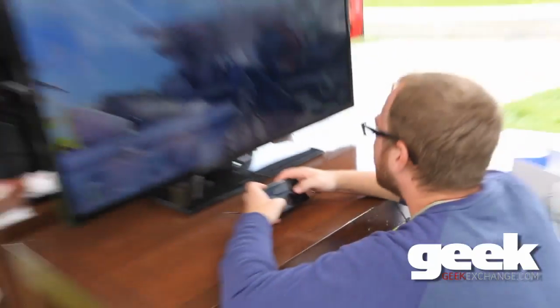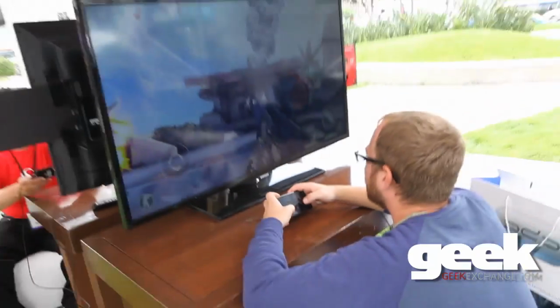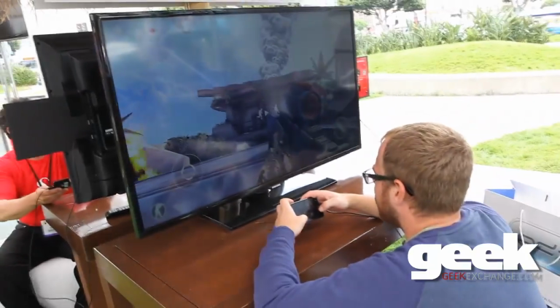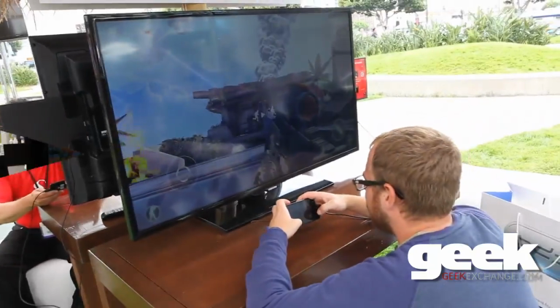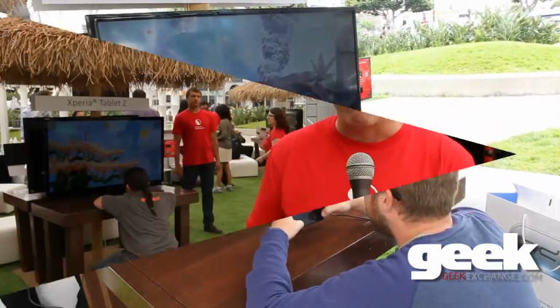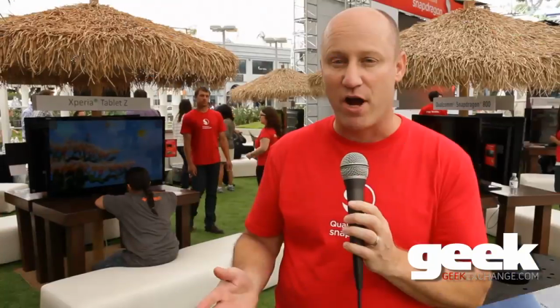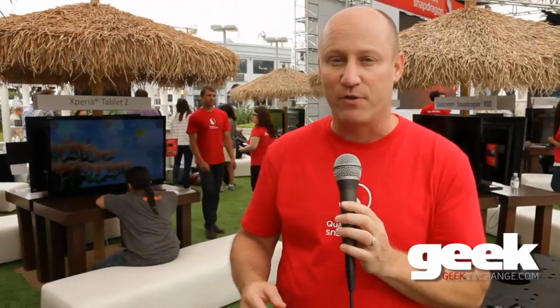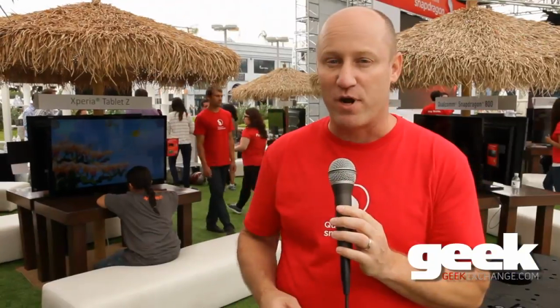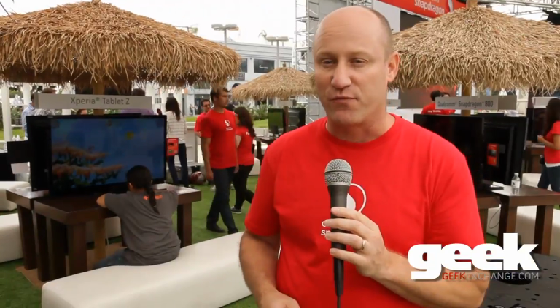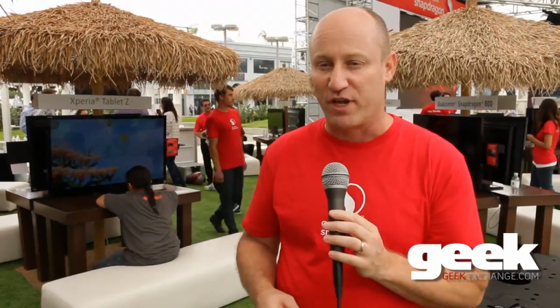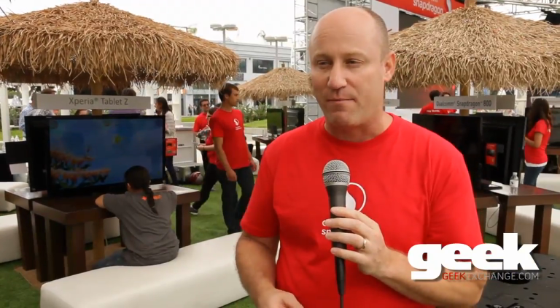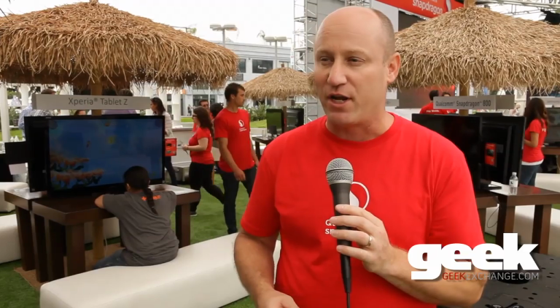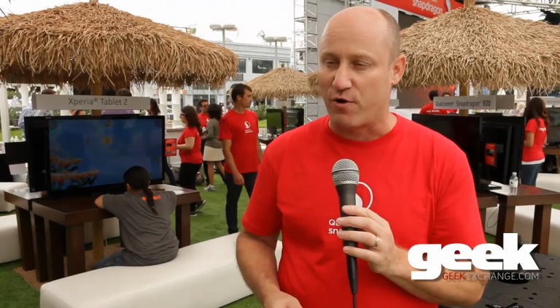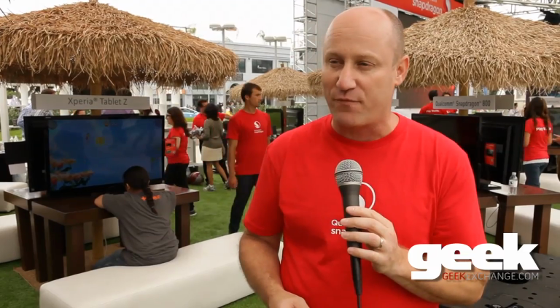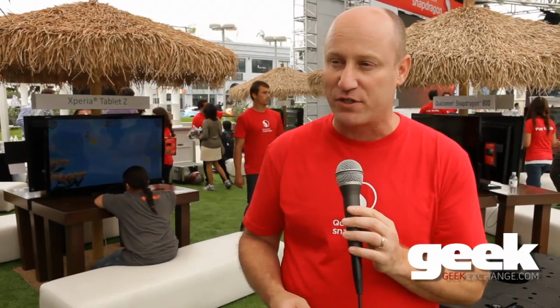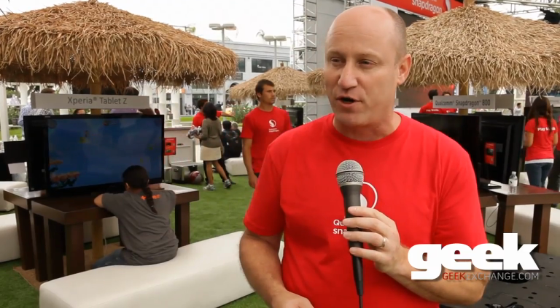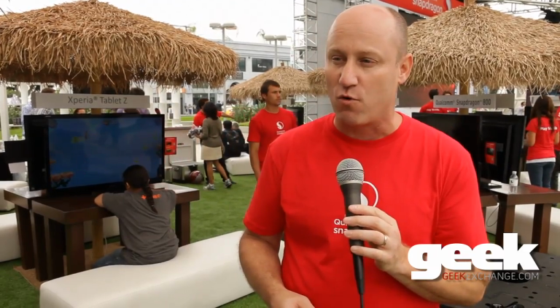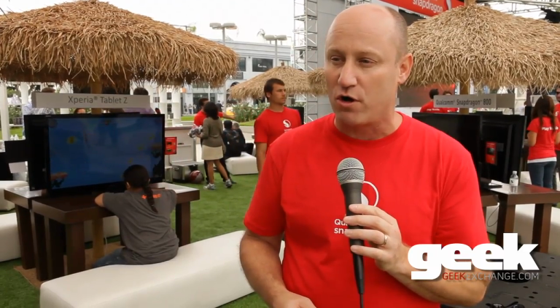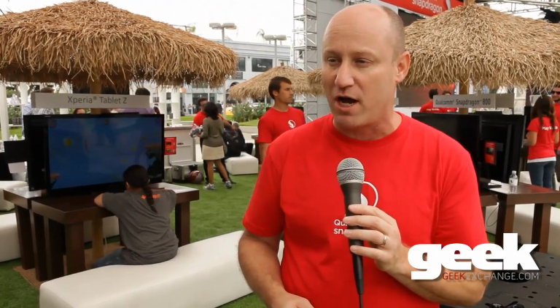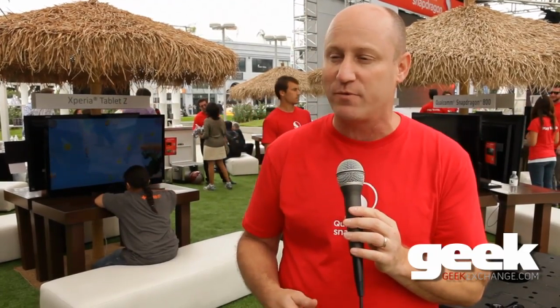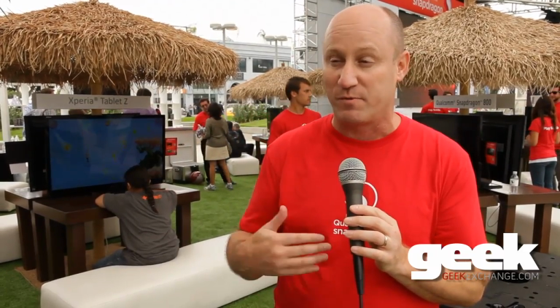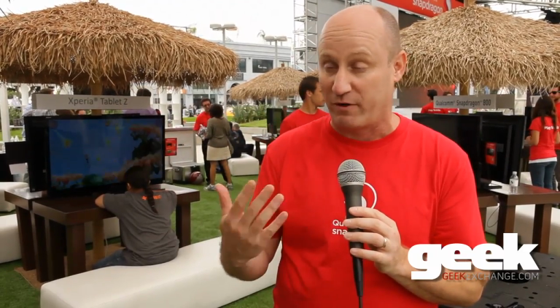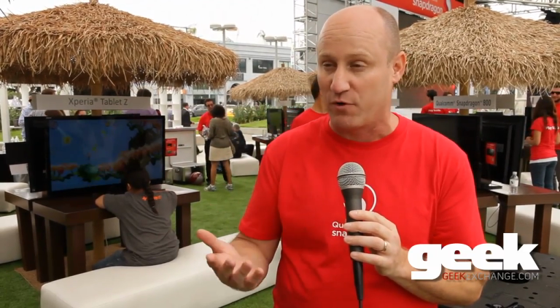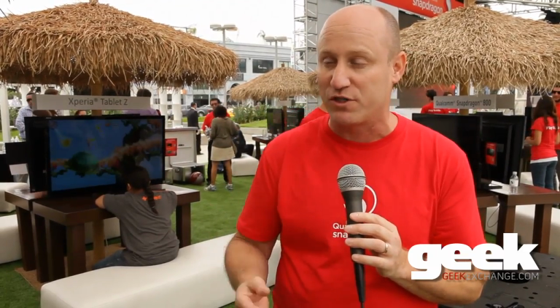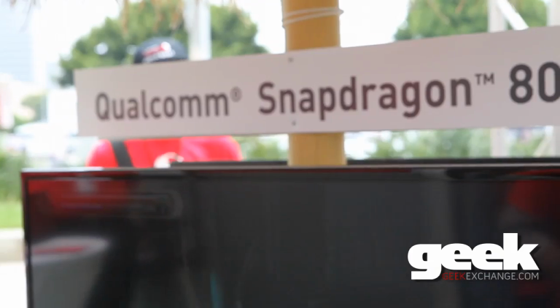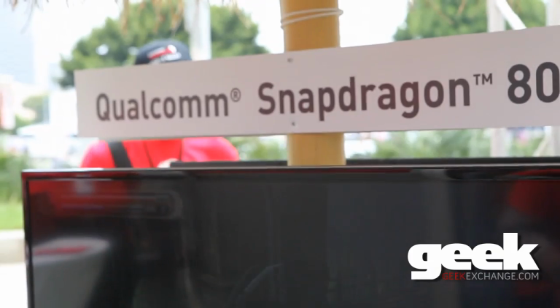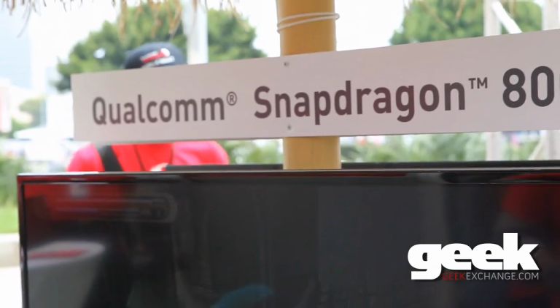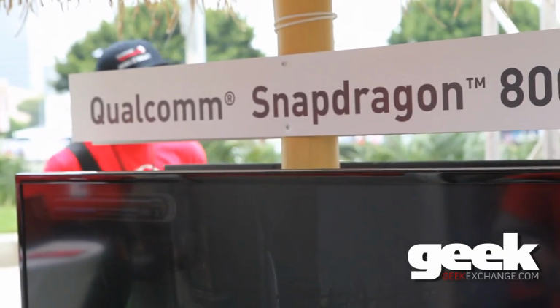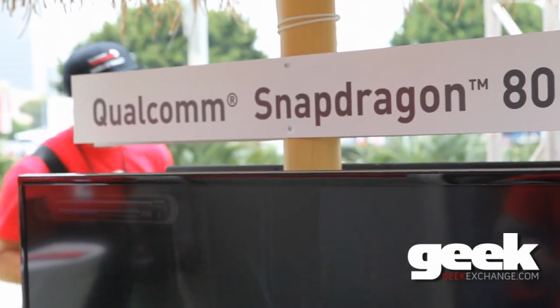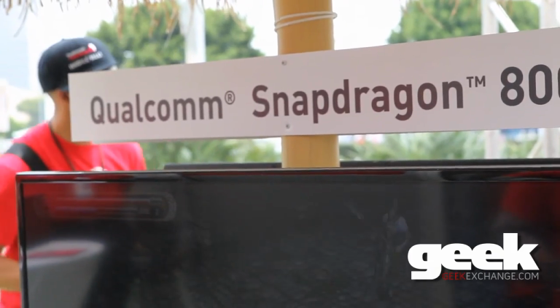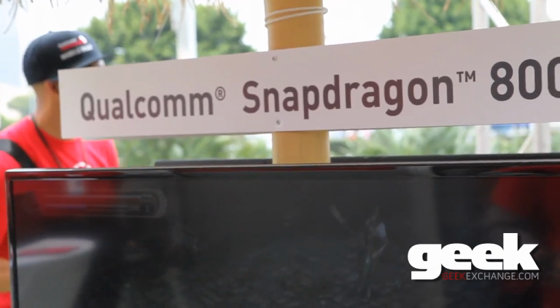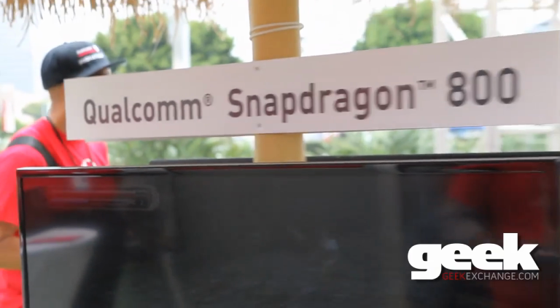My name is Jim Merrick, I'm the Director for Gaming and Graphics here at Qualcomm, specifically focusing on the Snapdragon processor line.